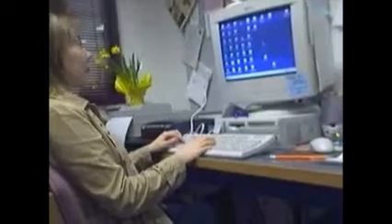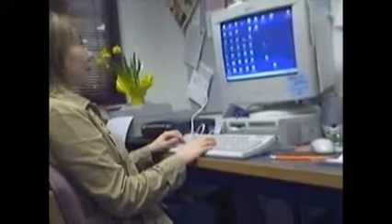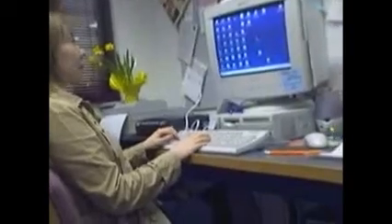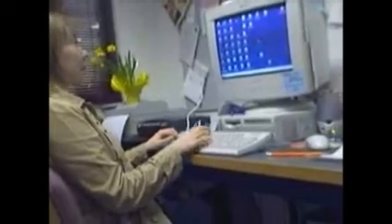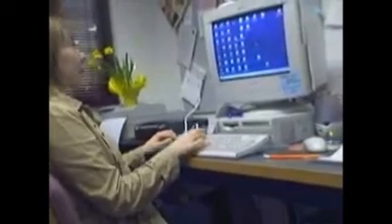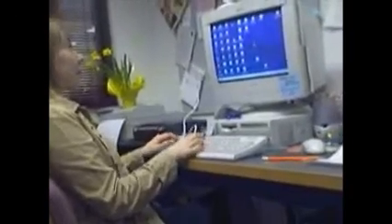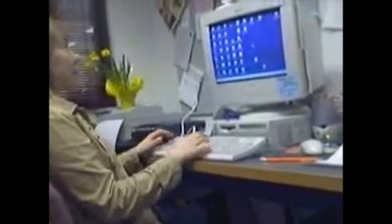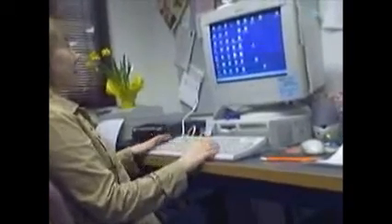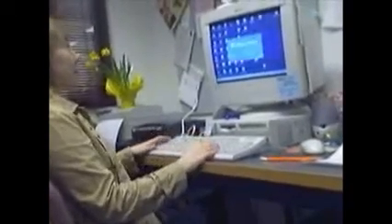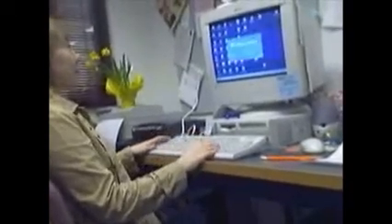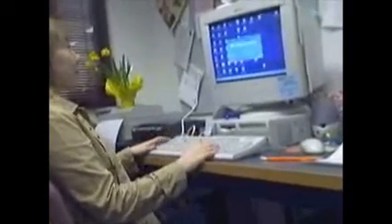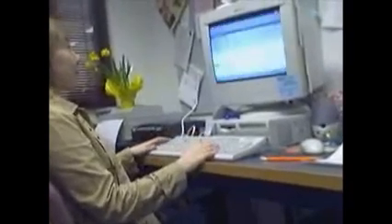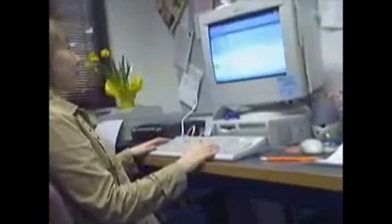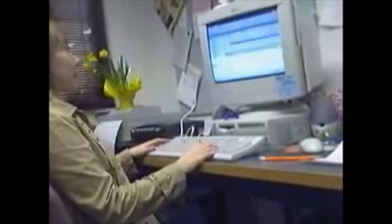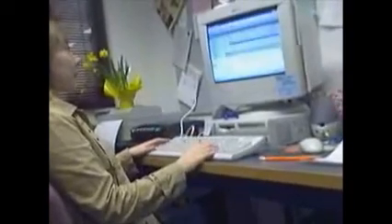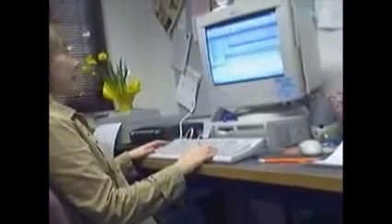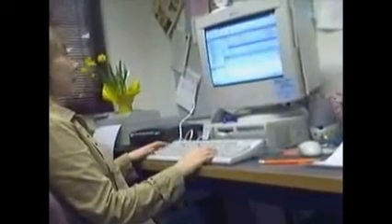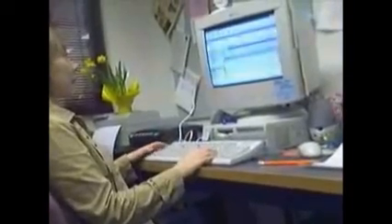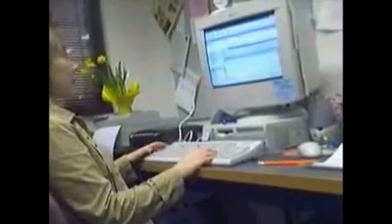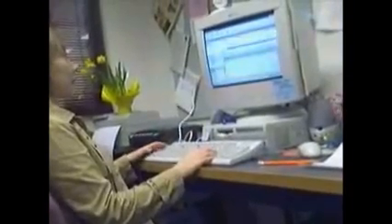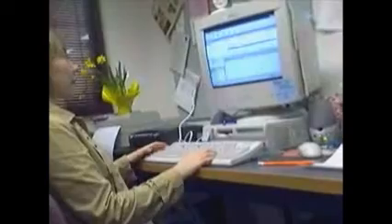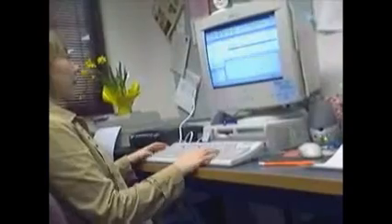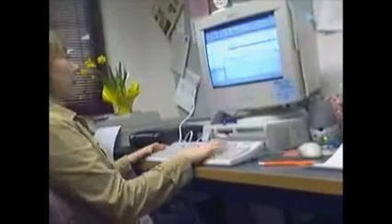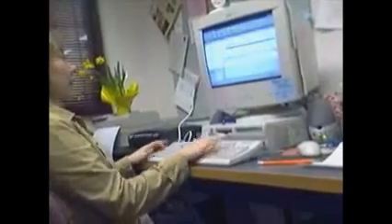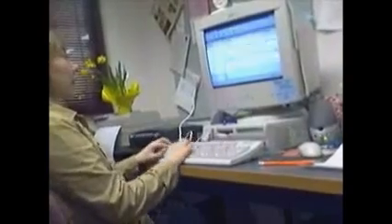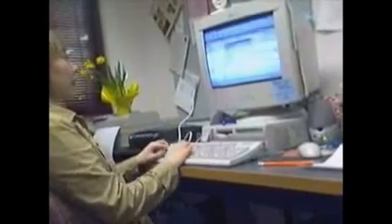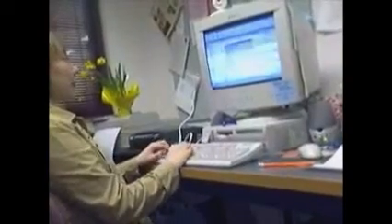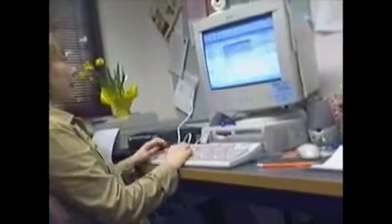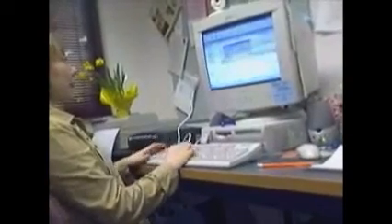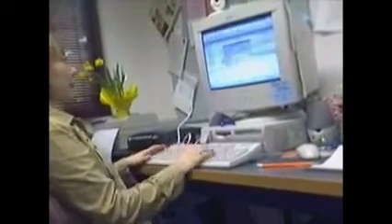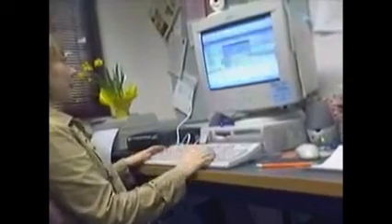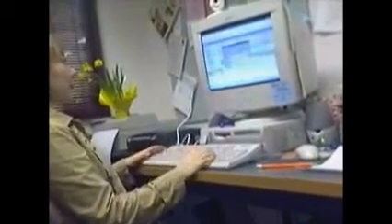This is Yelena, she's a senior, demonstrating email, opening attachments and sending it to Word.